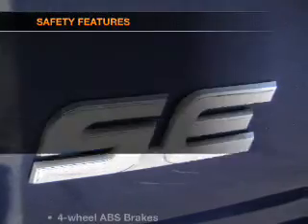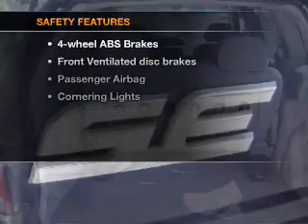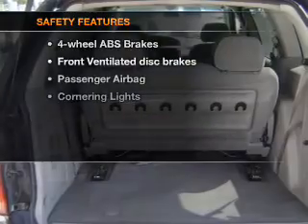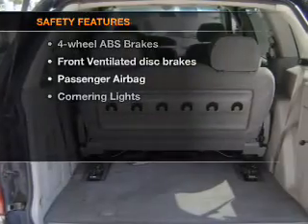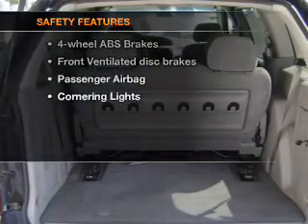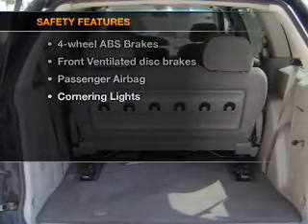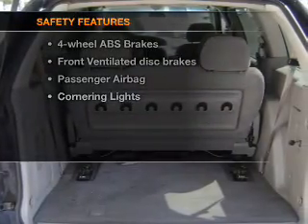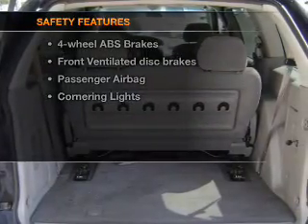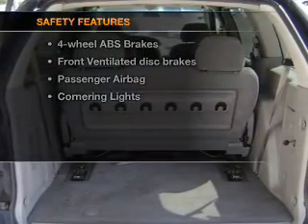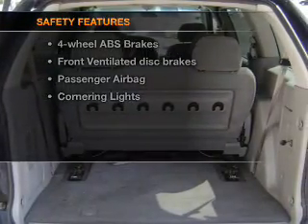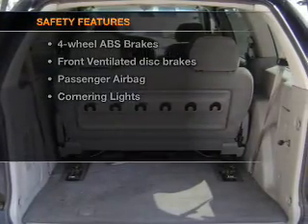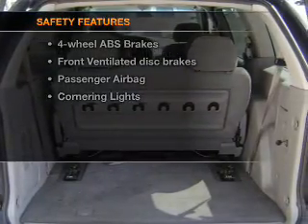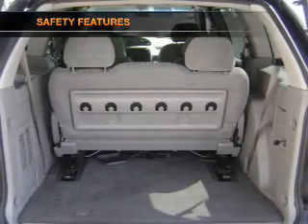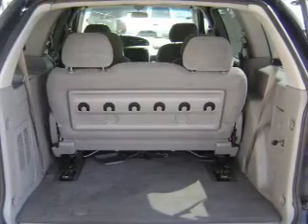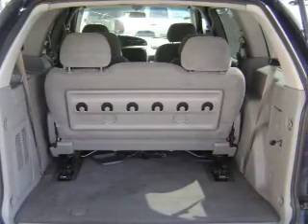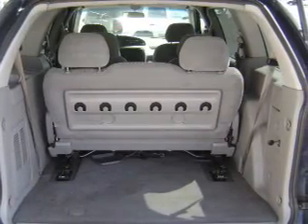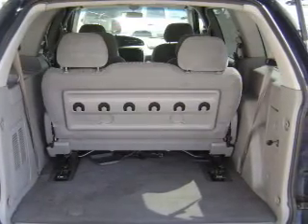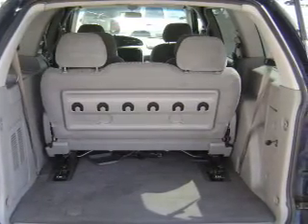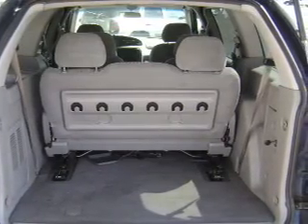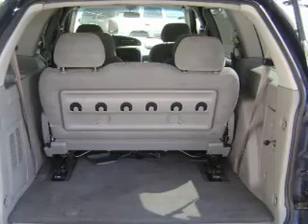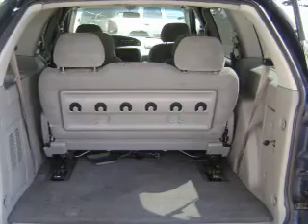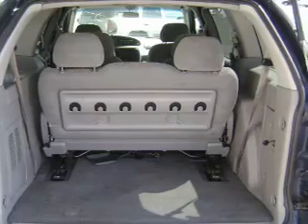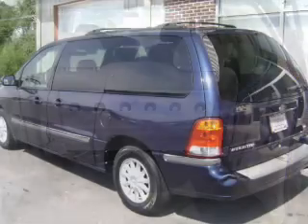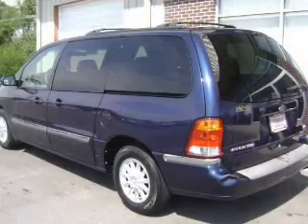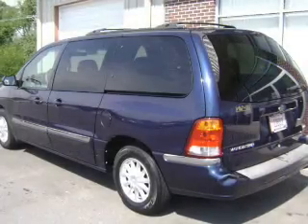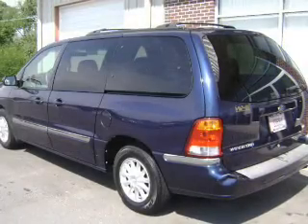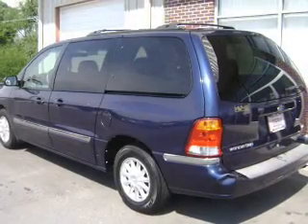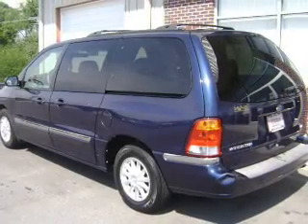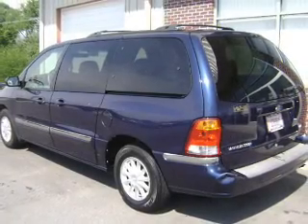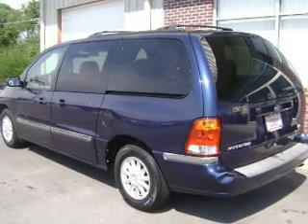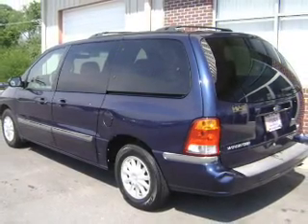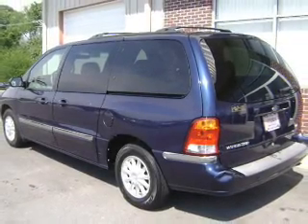And for your peace of mind, the following safety equipment is included: front ventilated disc brakes, passenger airbag, and independent suspension.